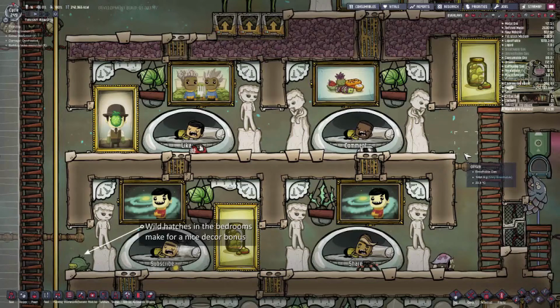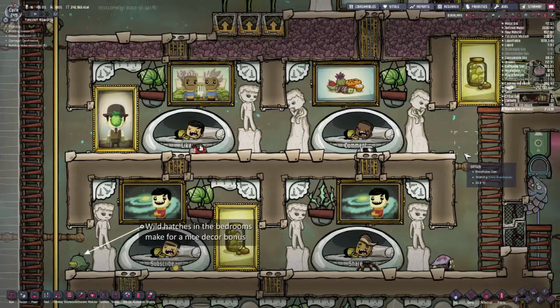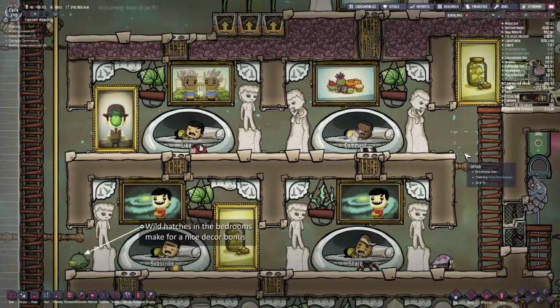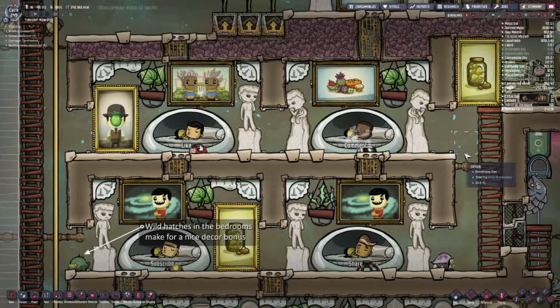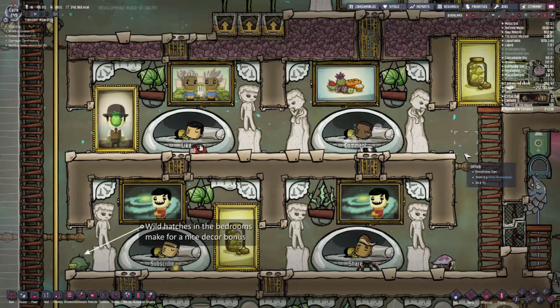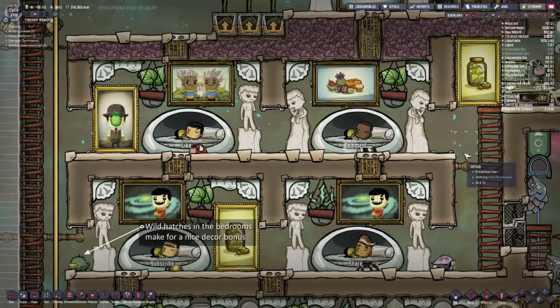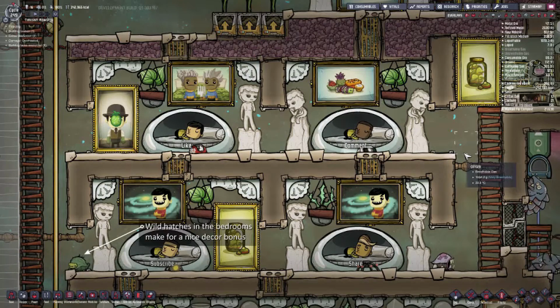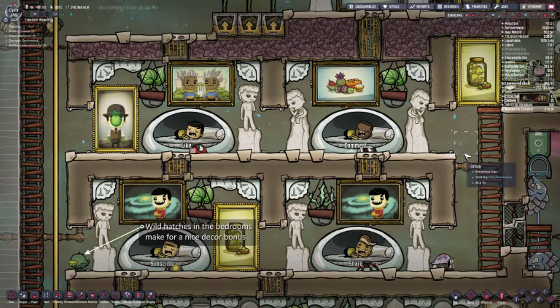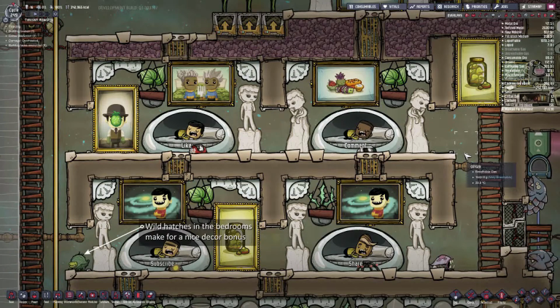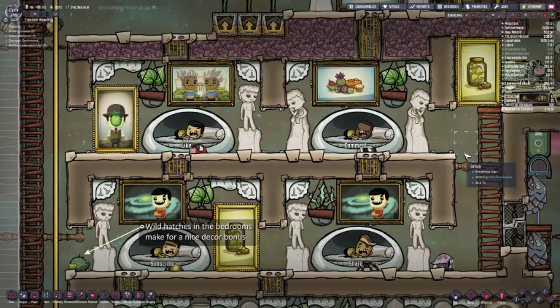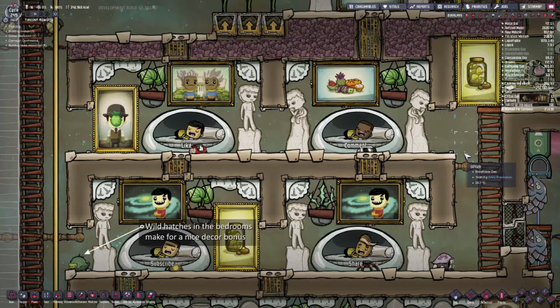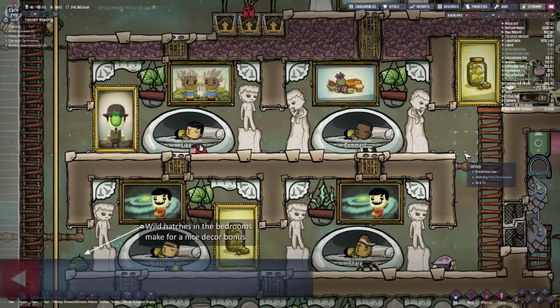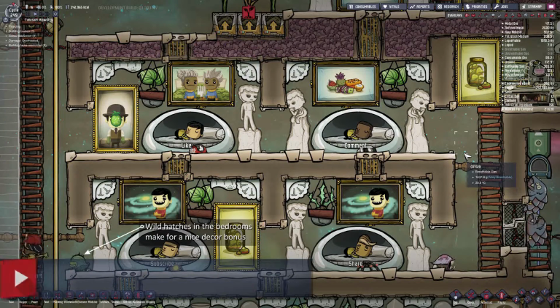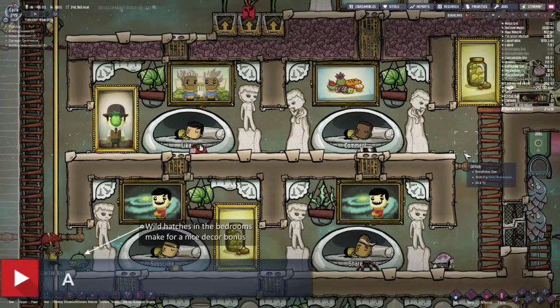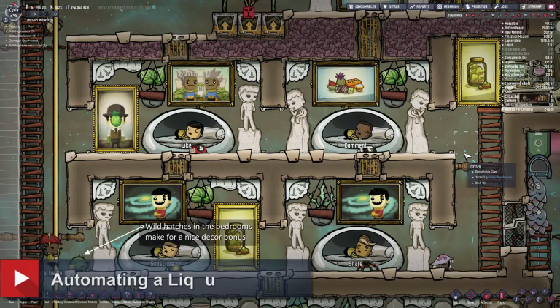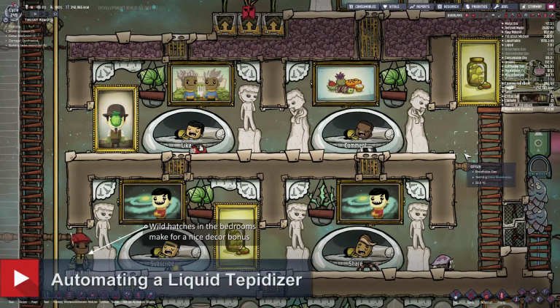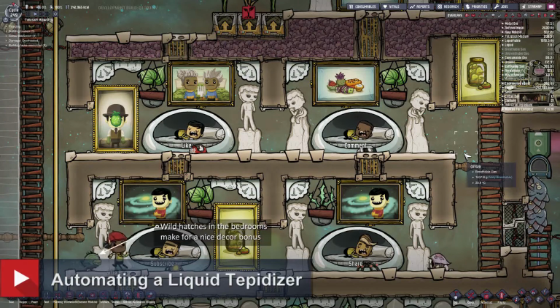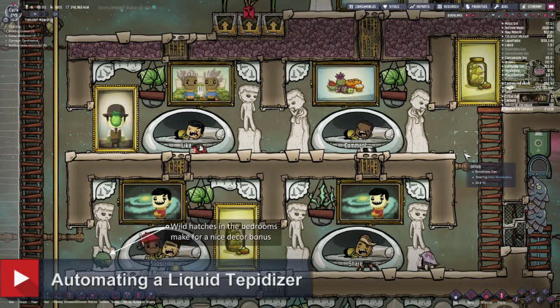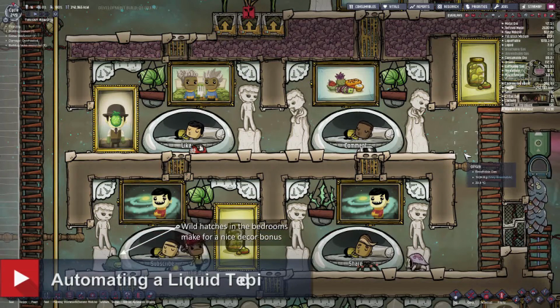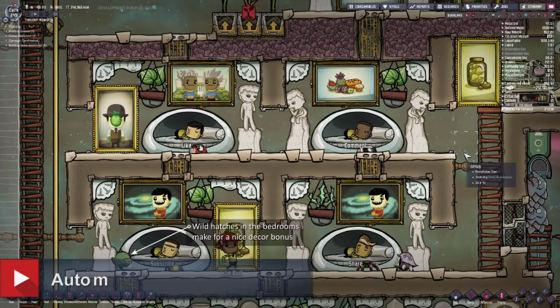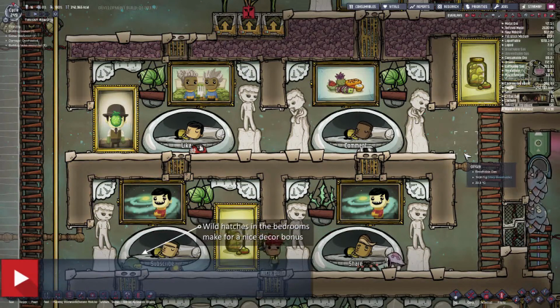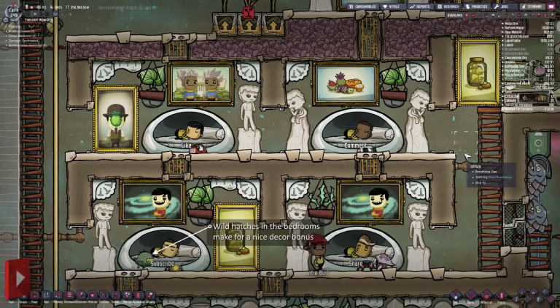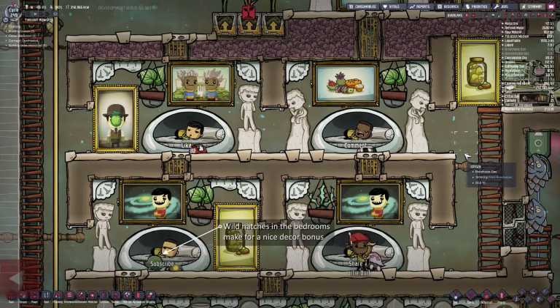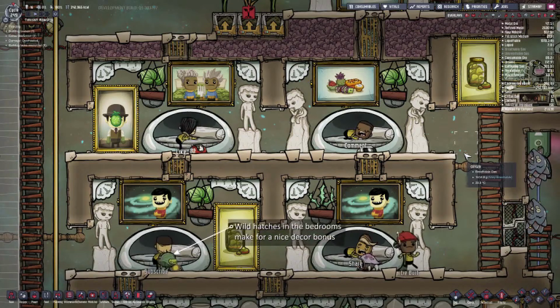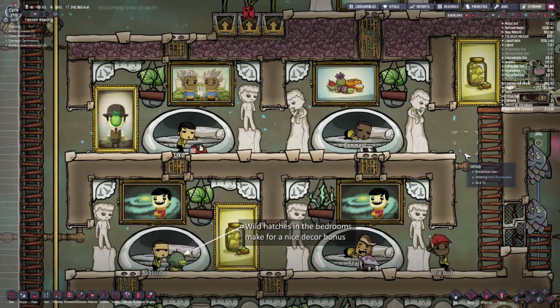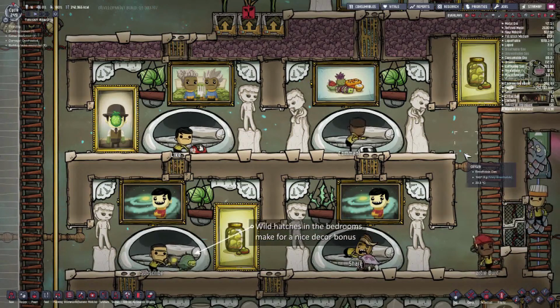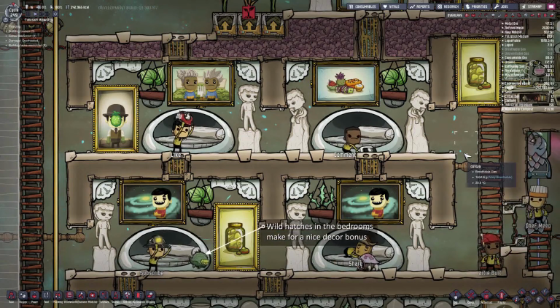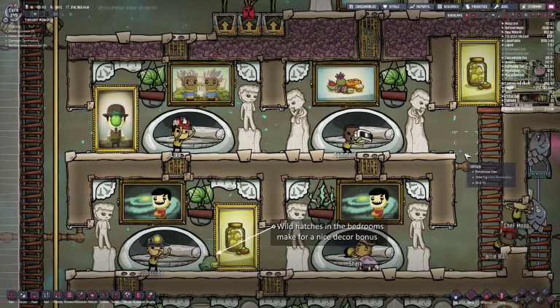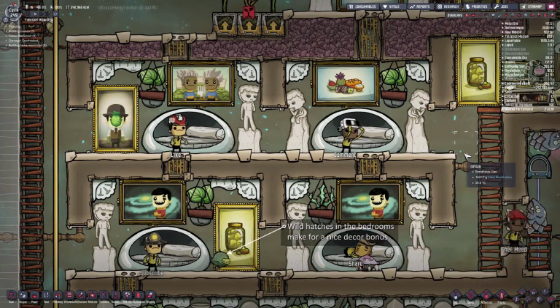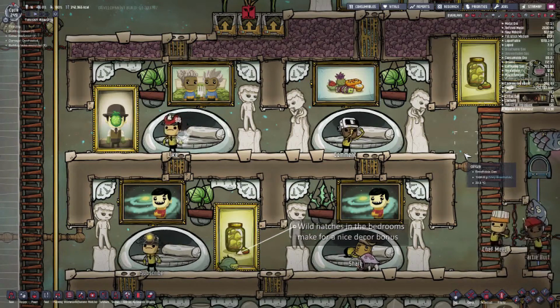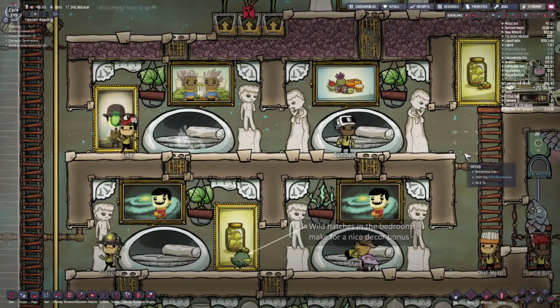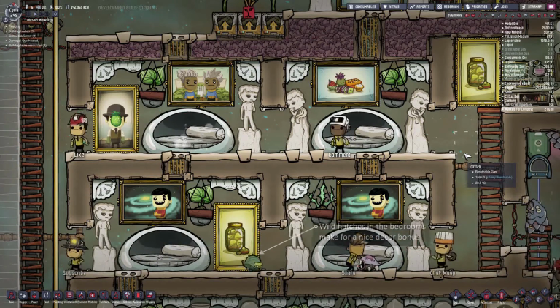My name is Ash from the Twitch channel Safelanding and today we're going to be looking at what you can do with the polluted germy water that comes out of your toilets.